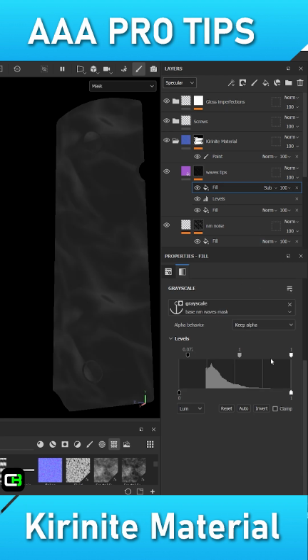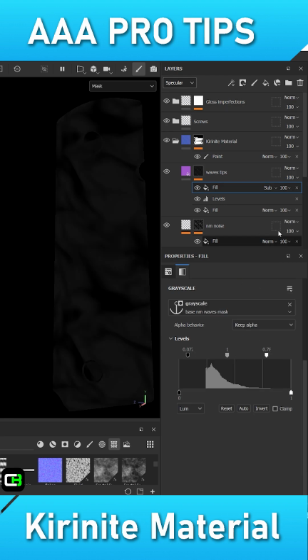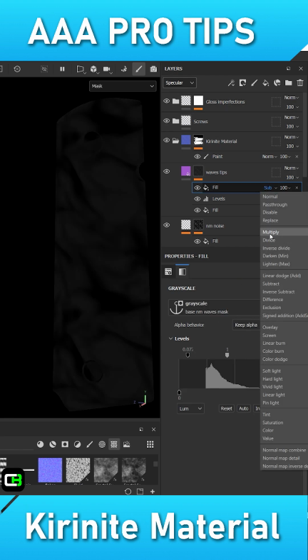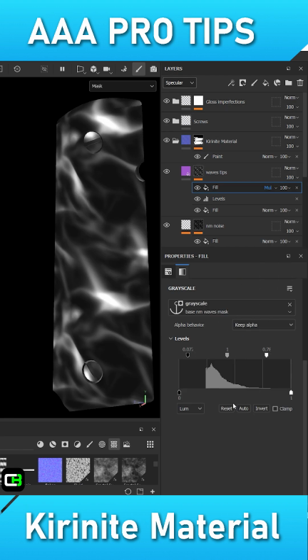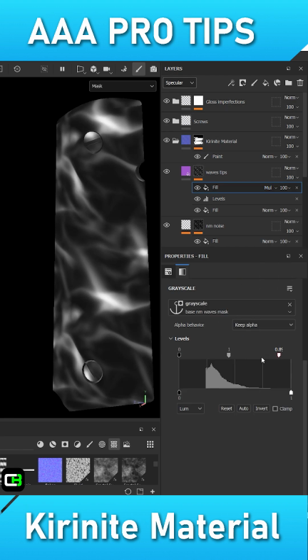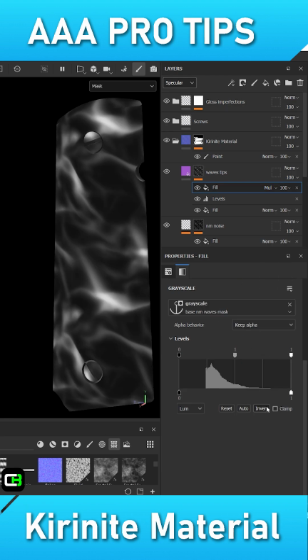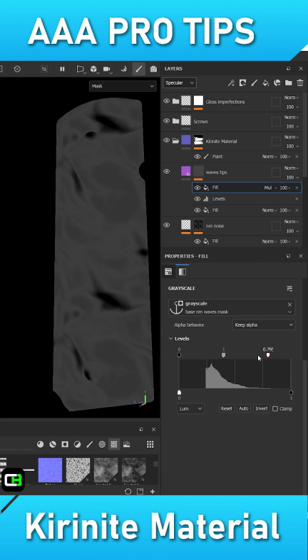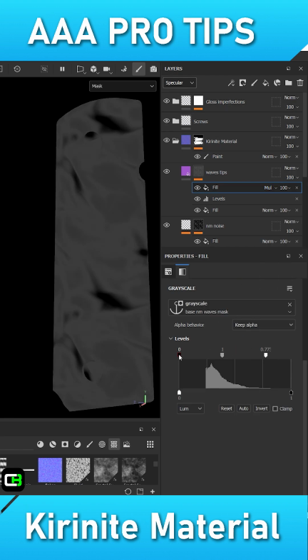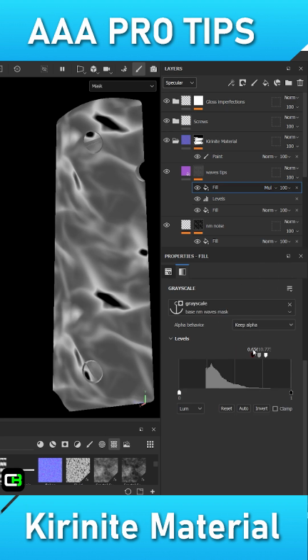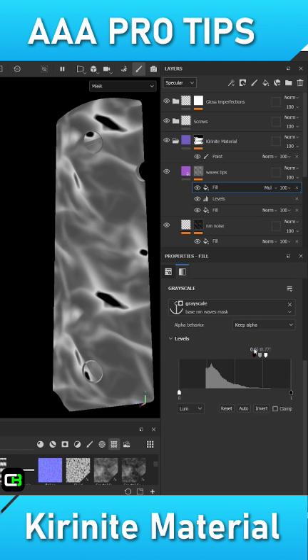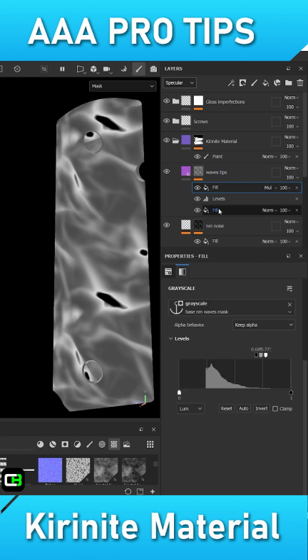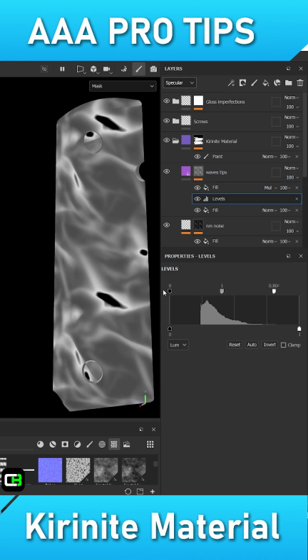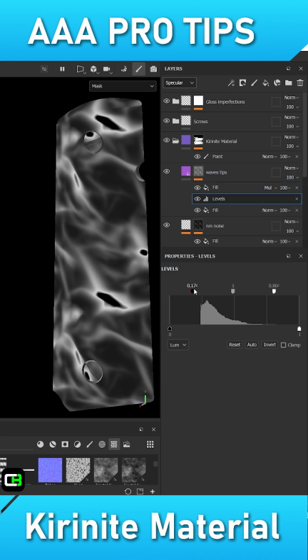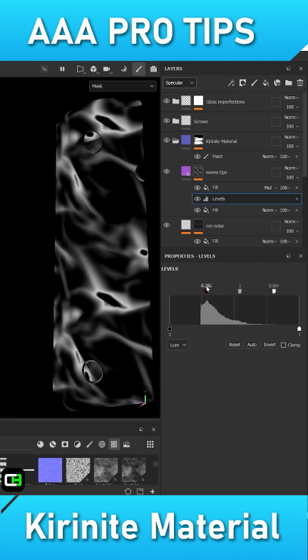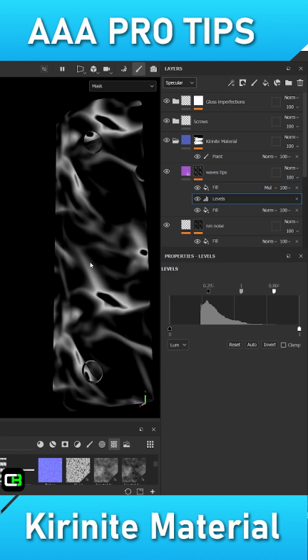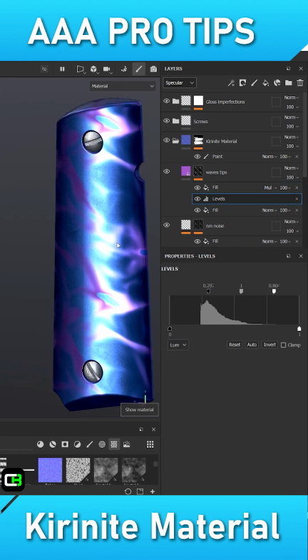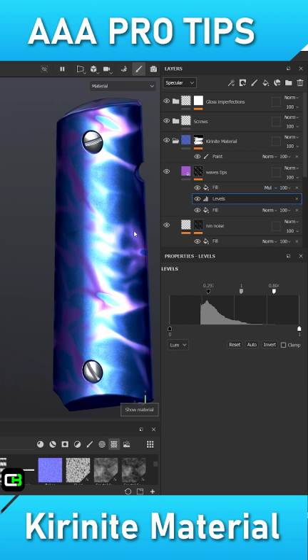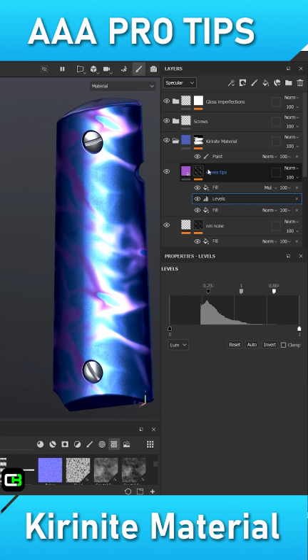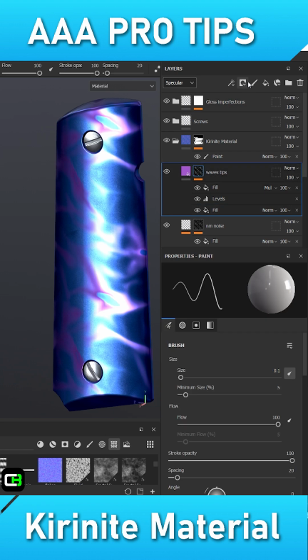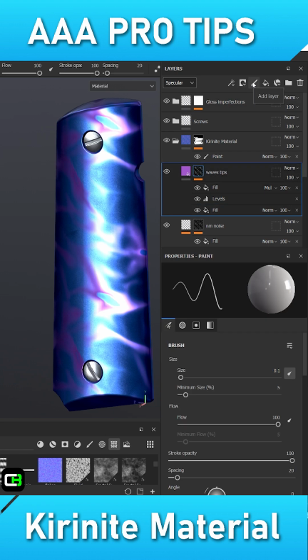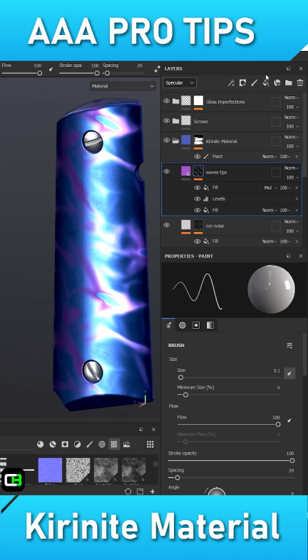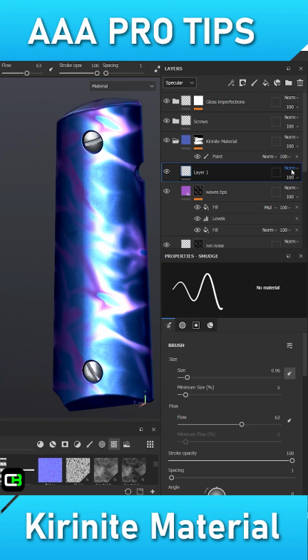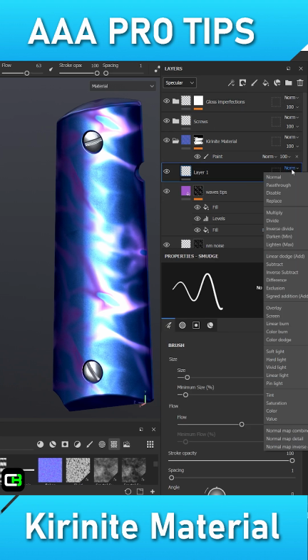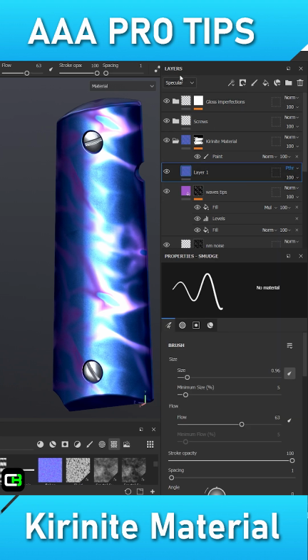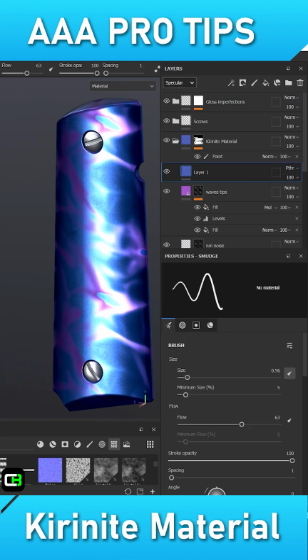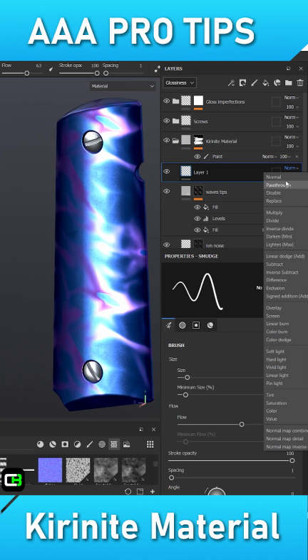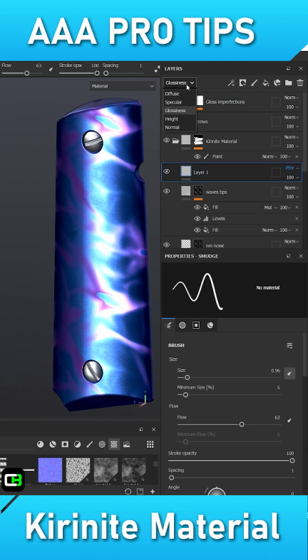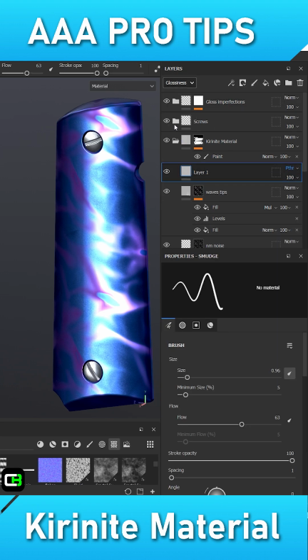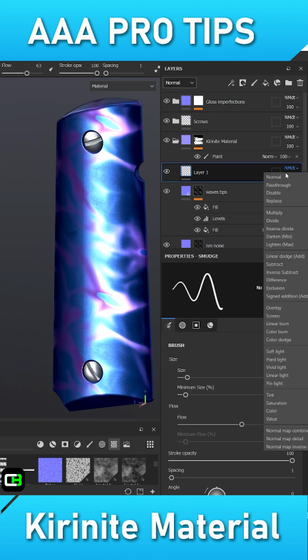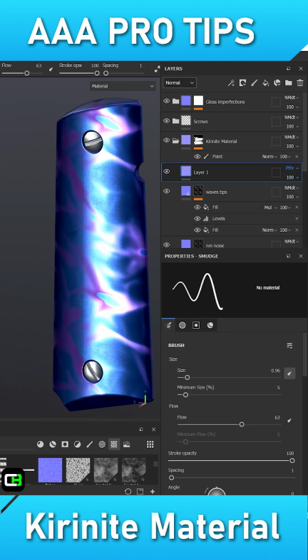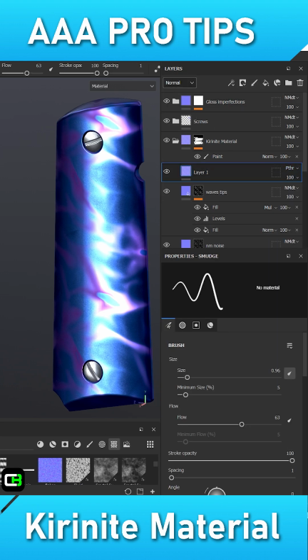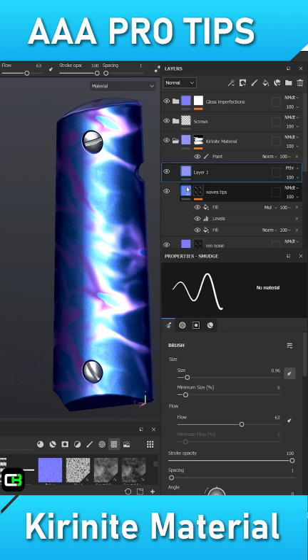Next, I will create a third filler to add some pink colors to the tips of the cloth folds alpha. This alpha can be derived from an anchoring point on our second filler mask.